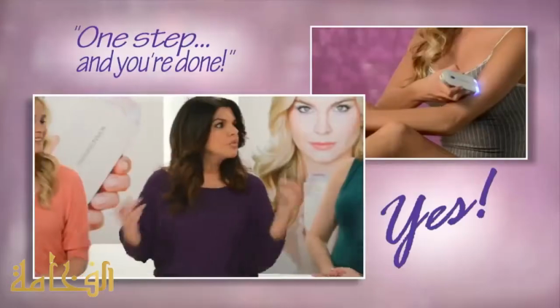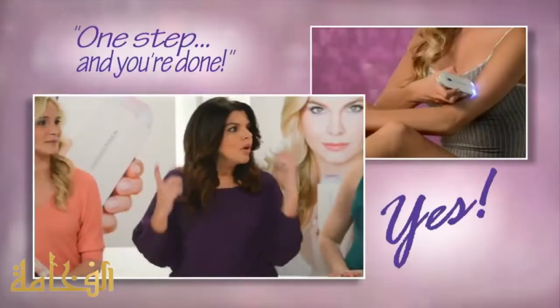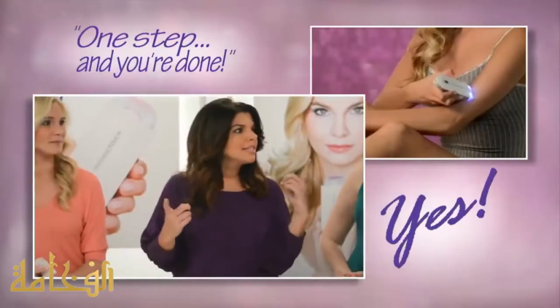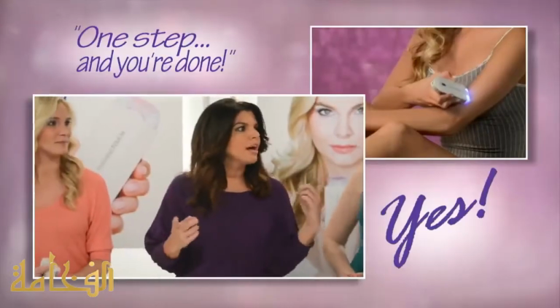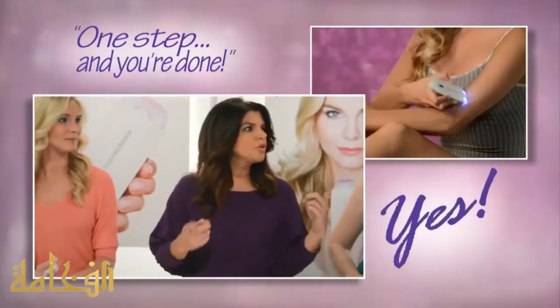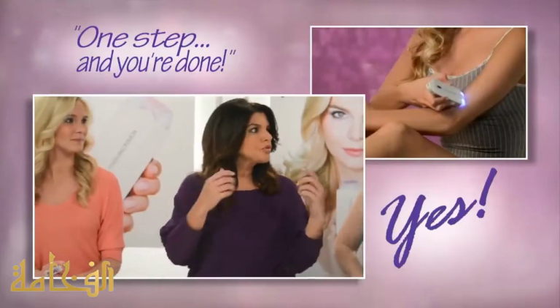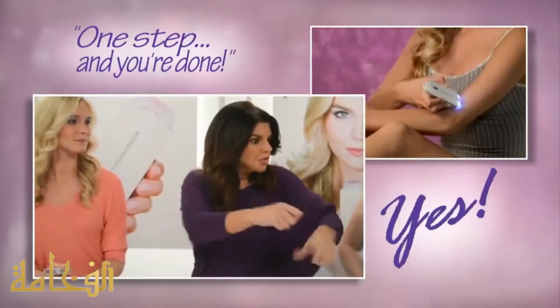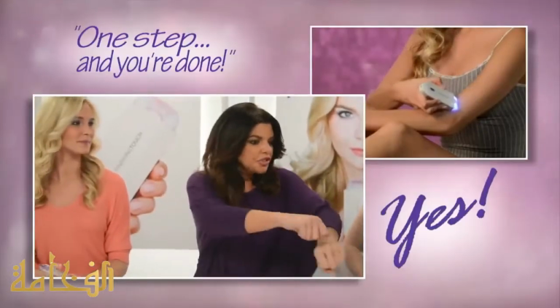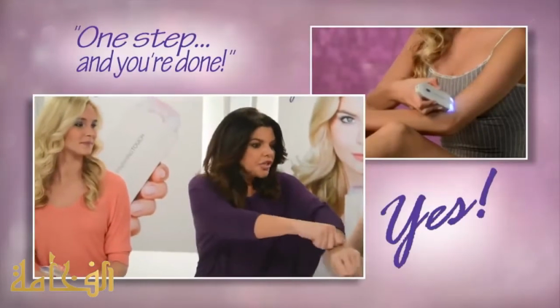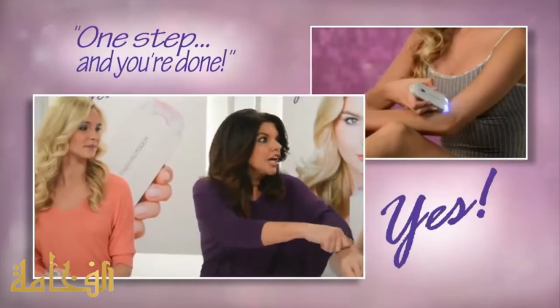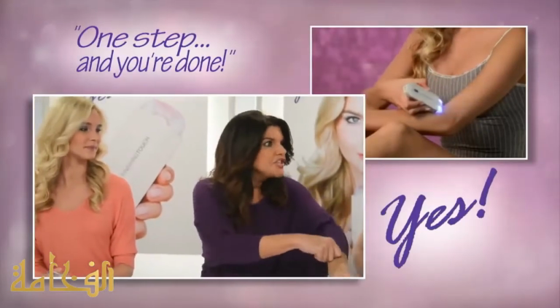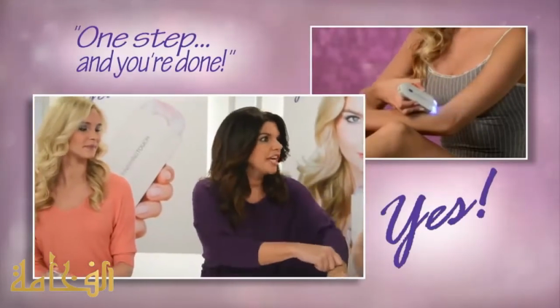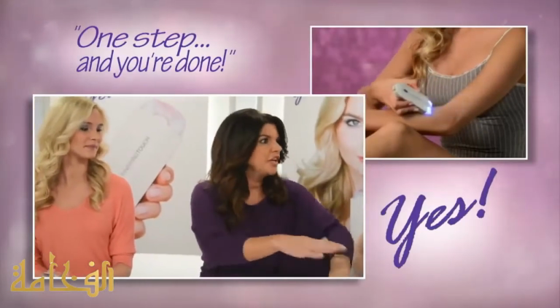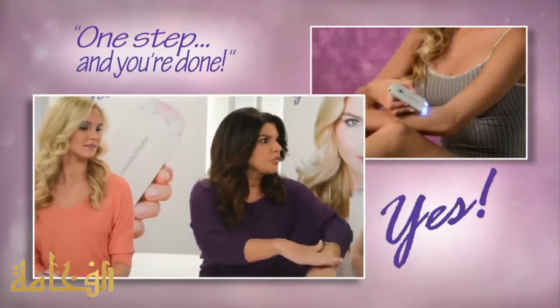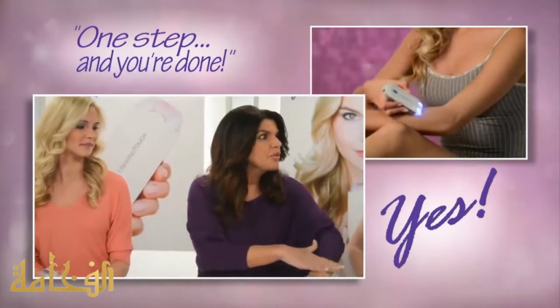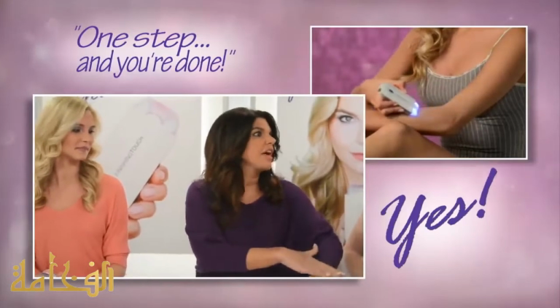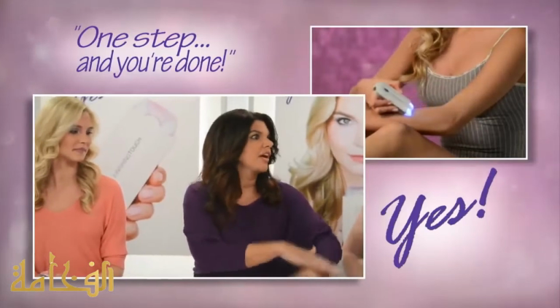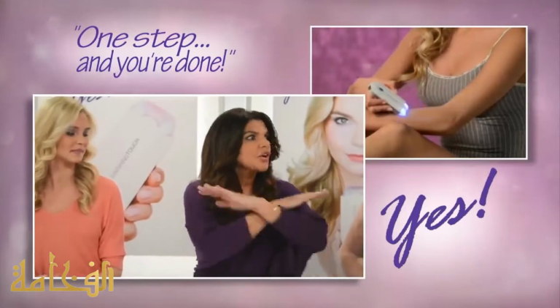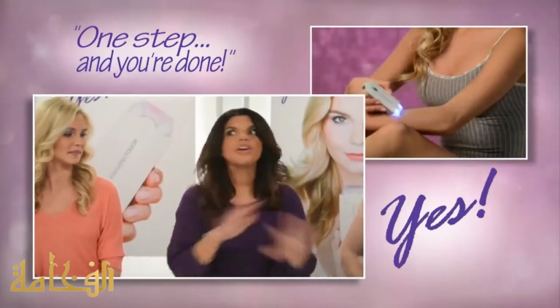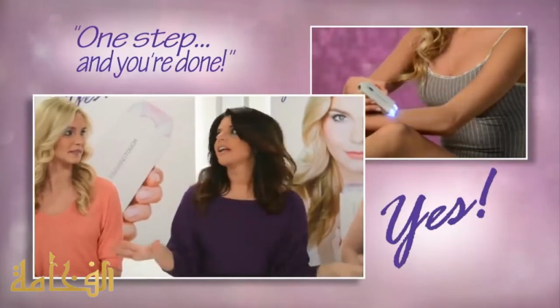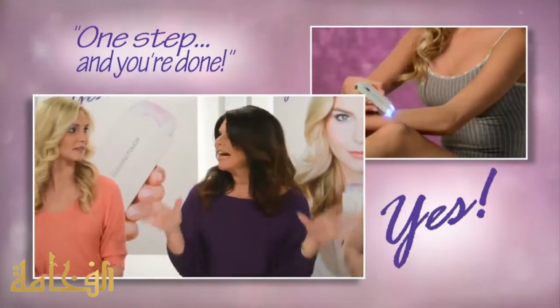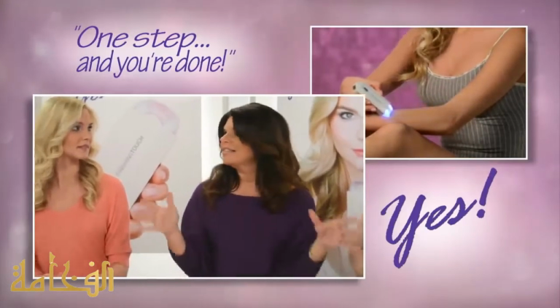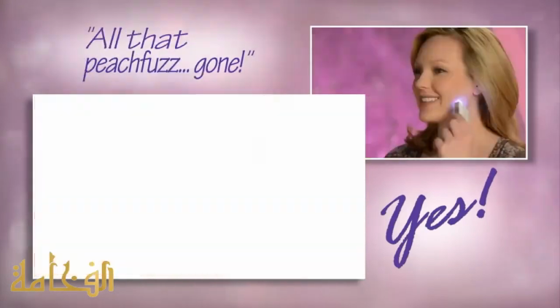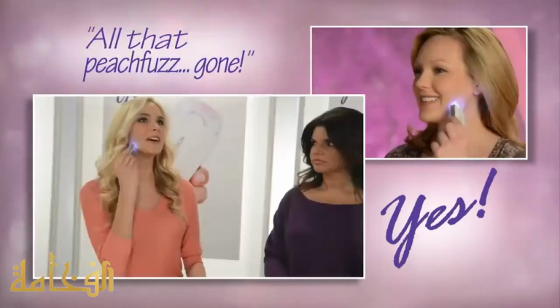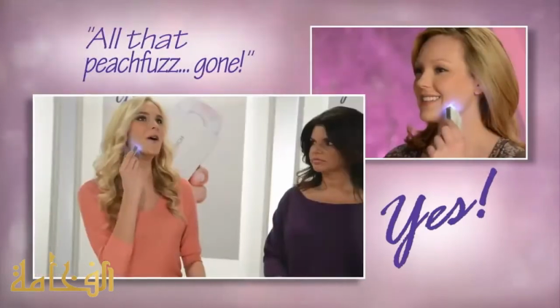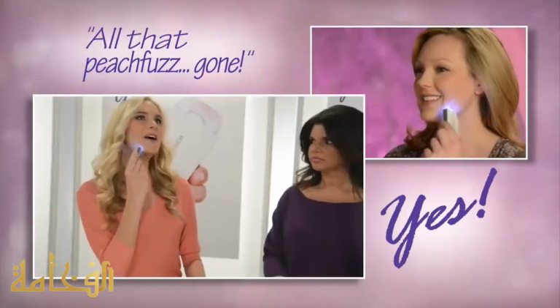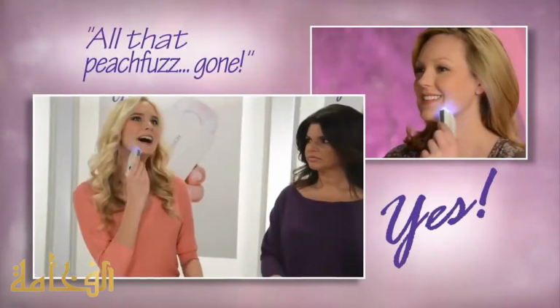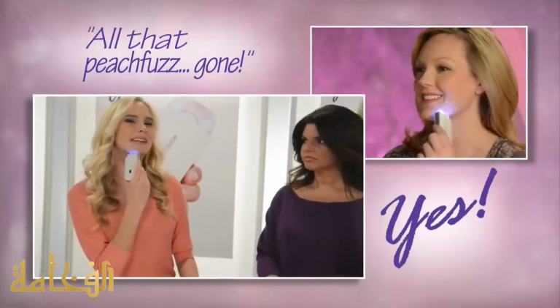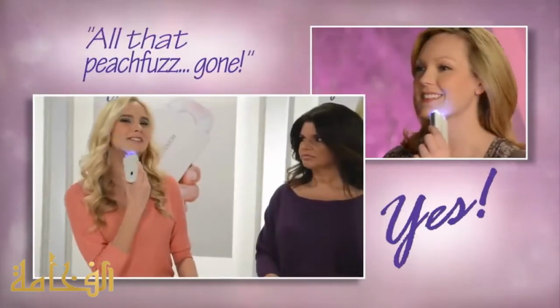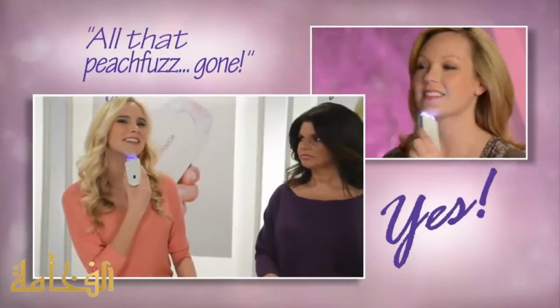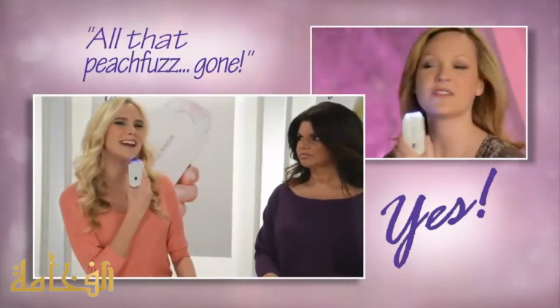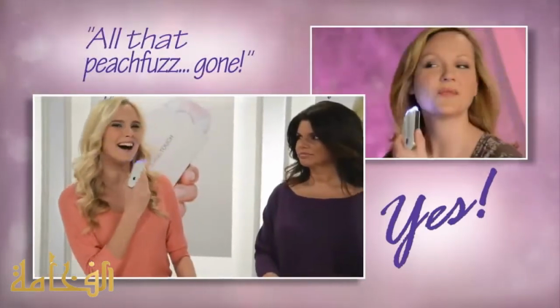It's one step. You just touch the skin, you remove the hair, you're done. That's it. Look at all that peach fuzz gone.